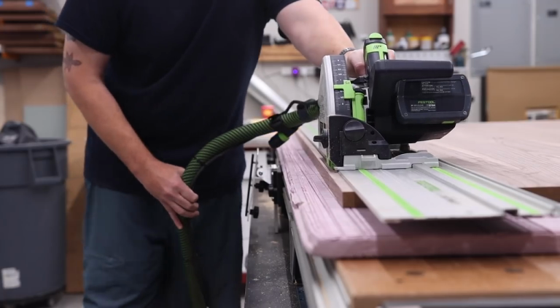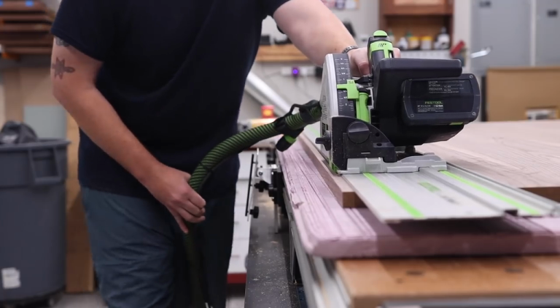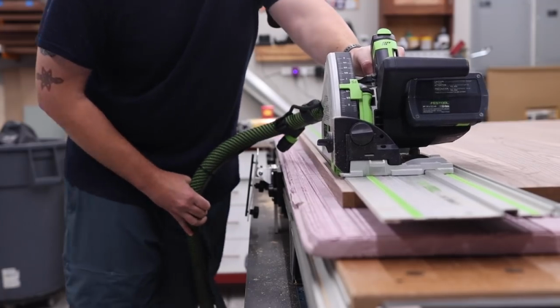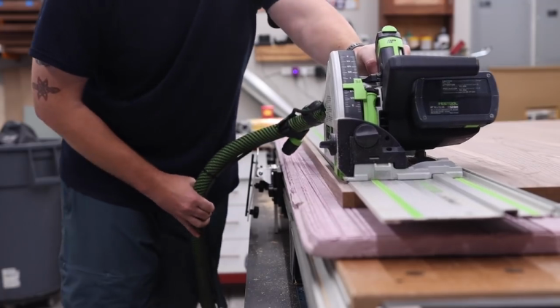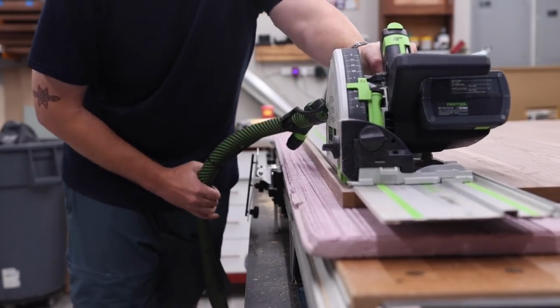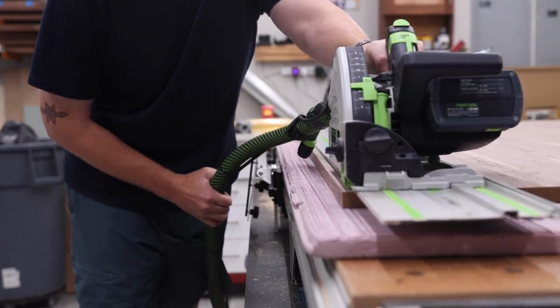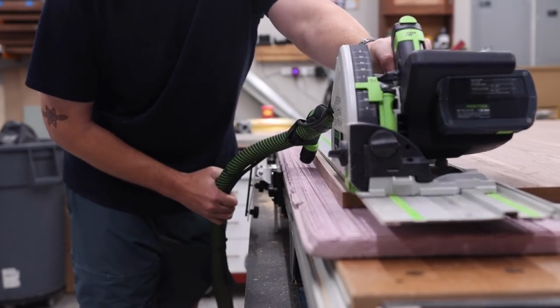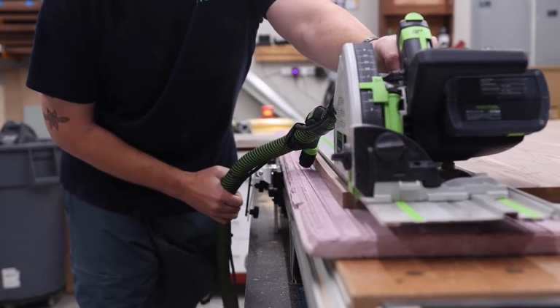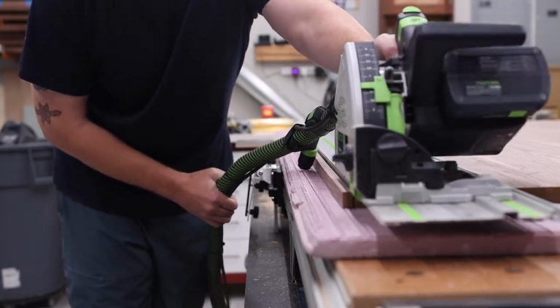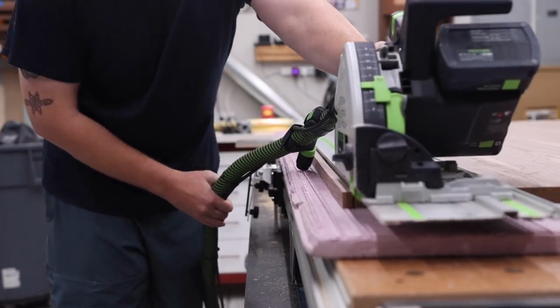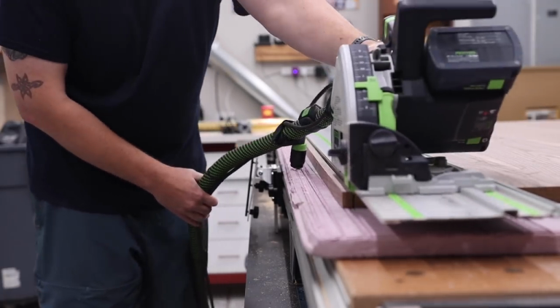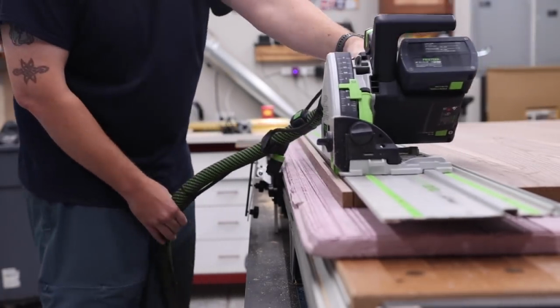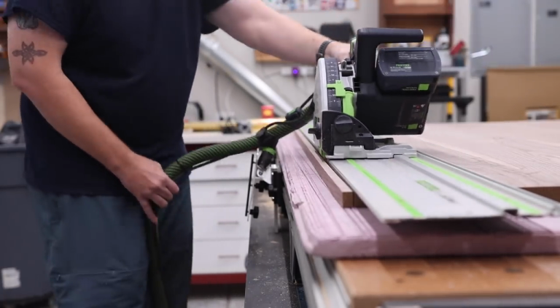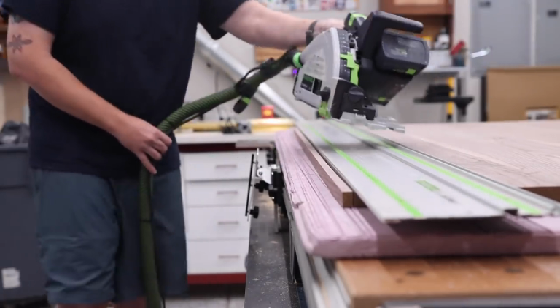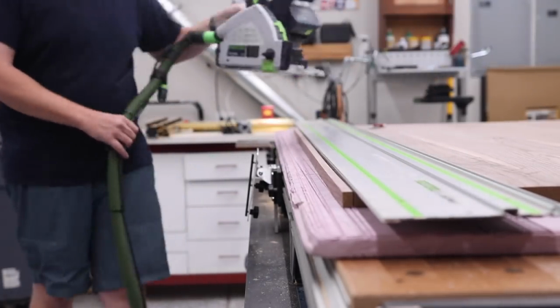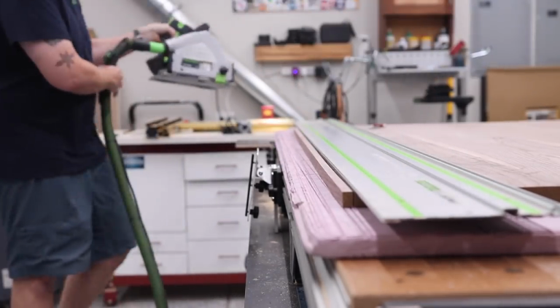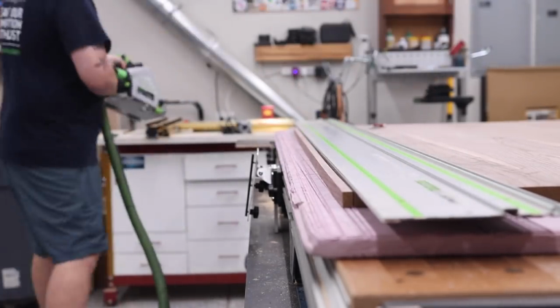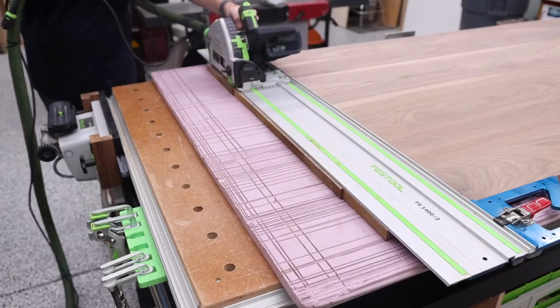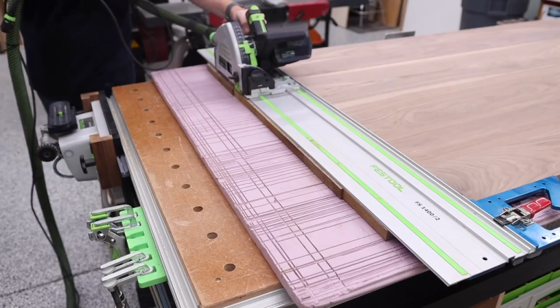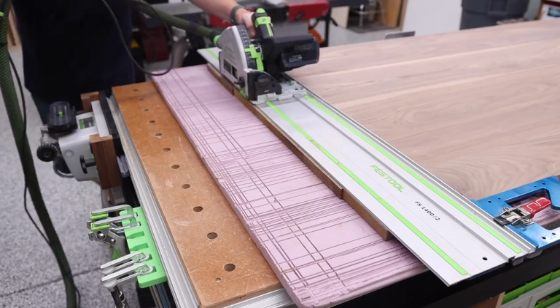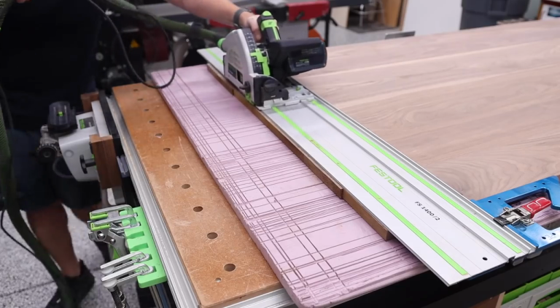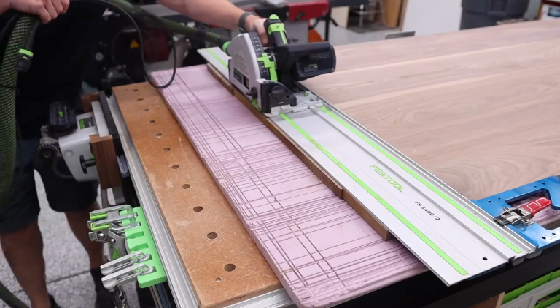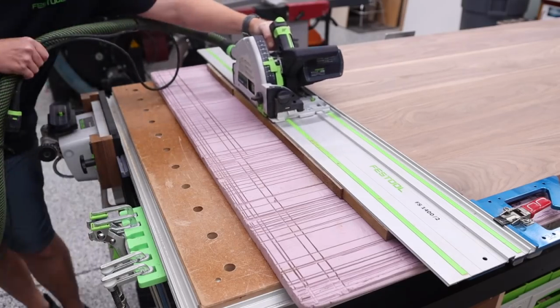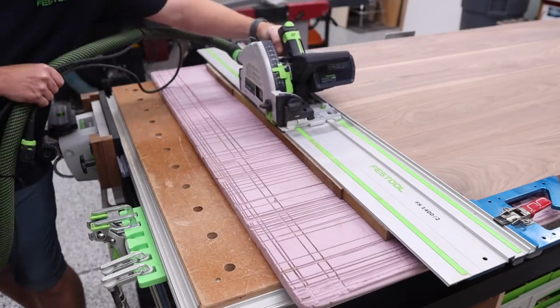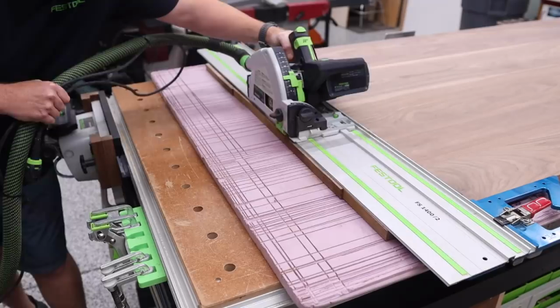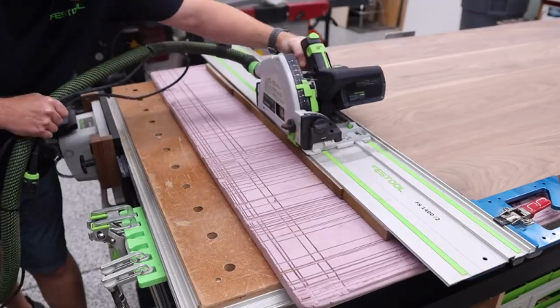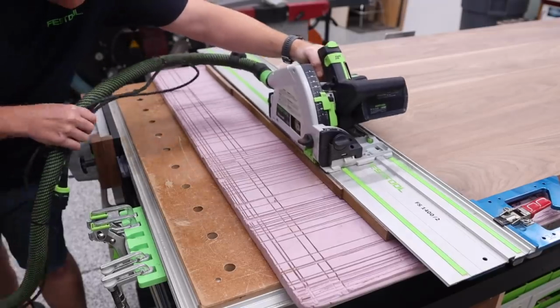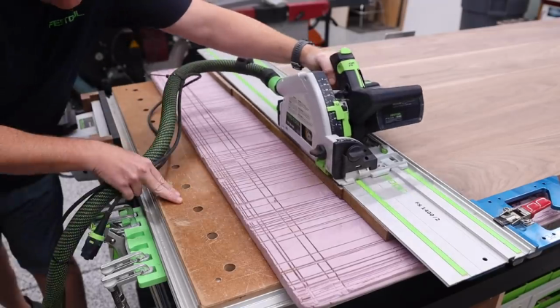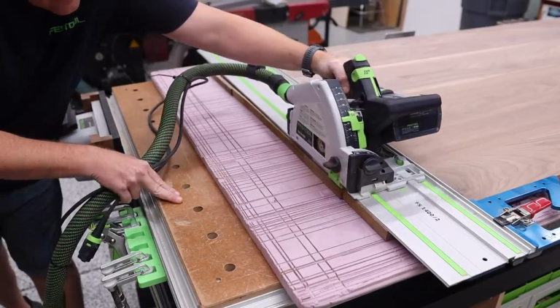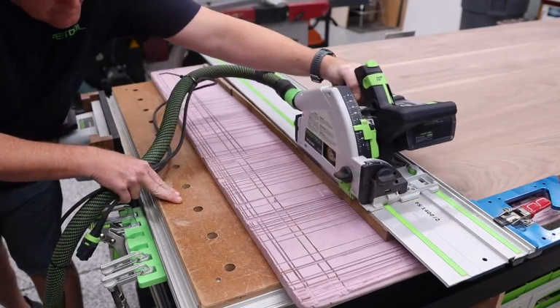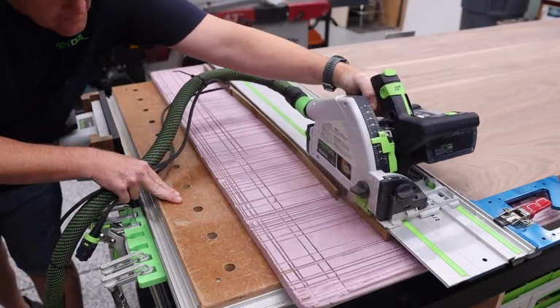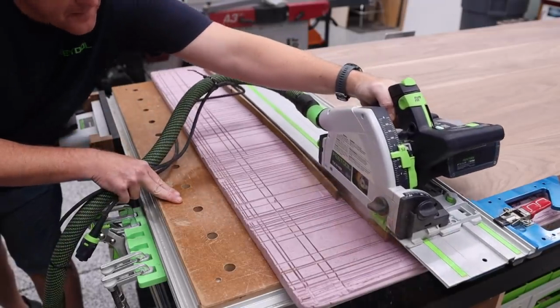With that out of the way, I took the opportunity to trim my tabletop to its final dimensions, again using the track saw for this.